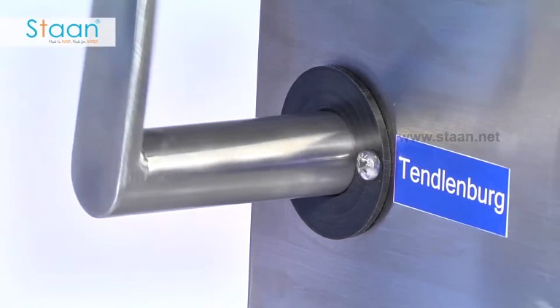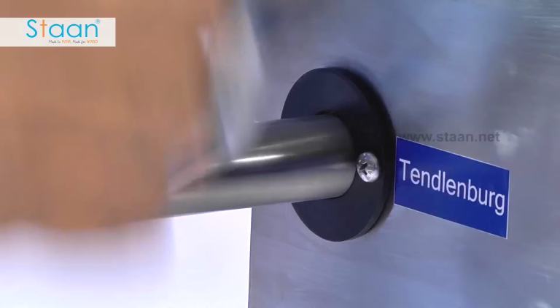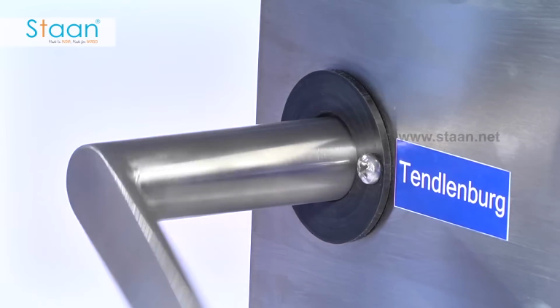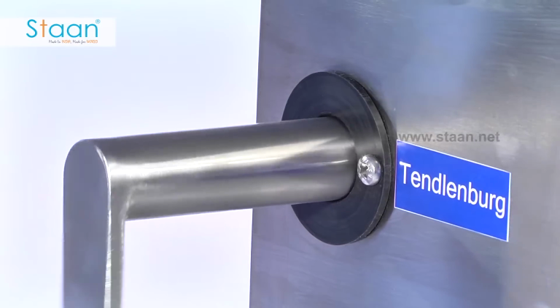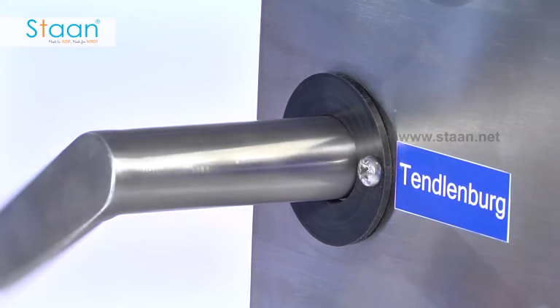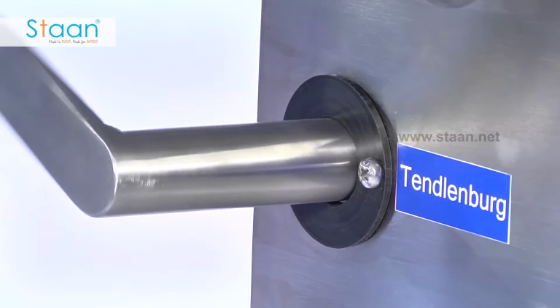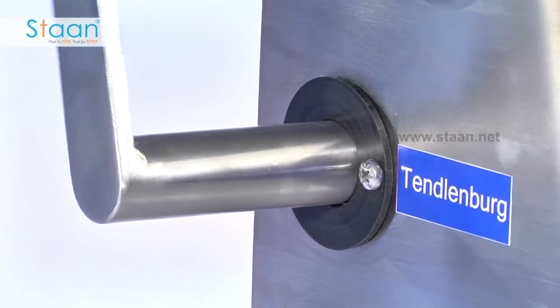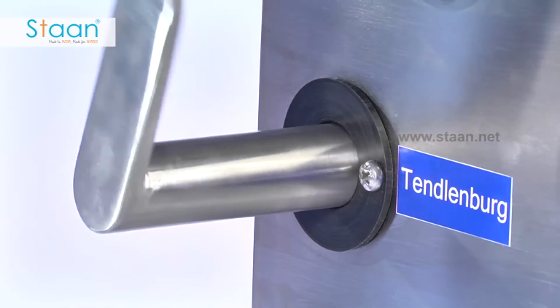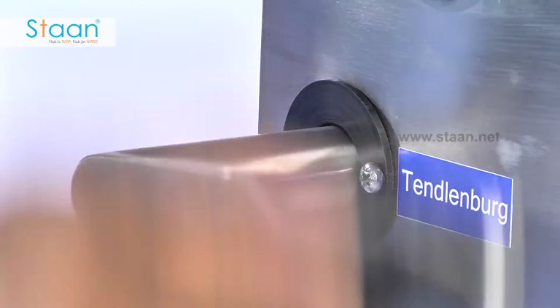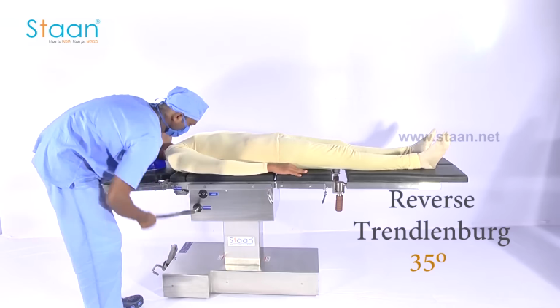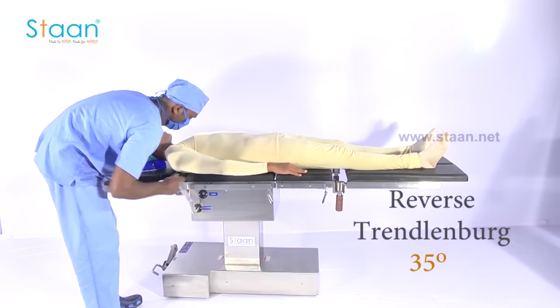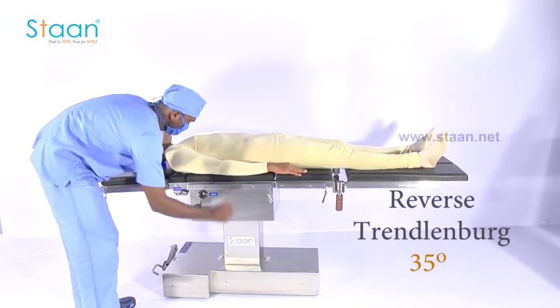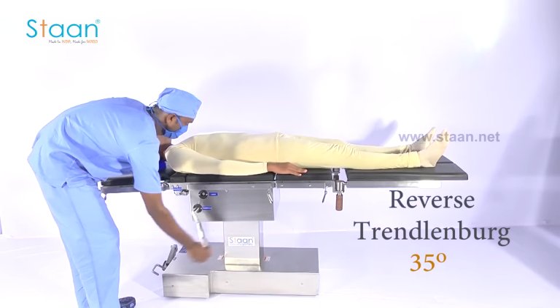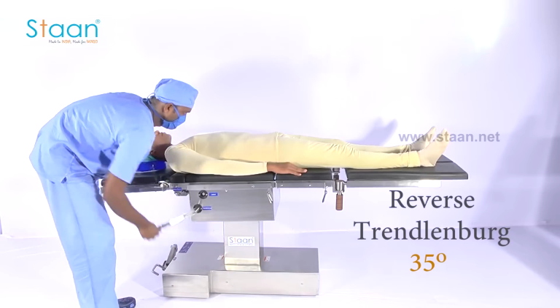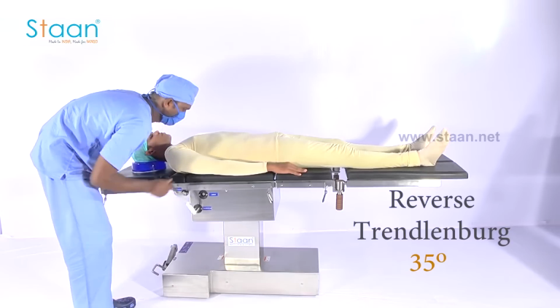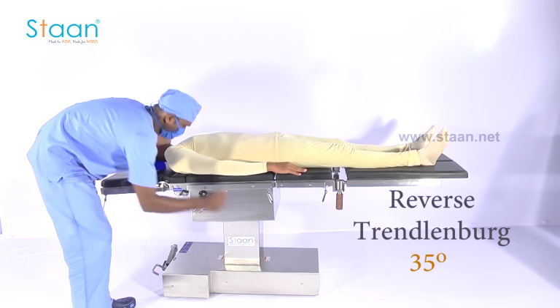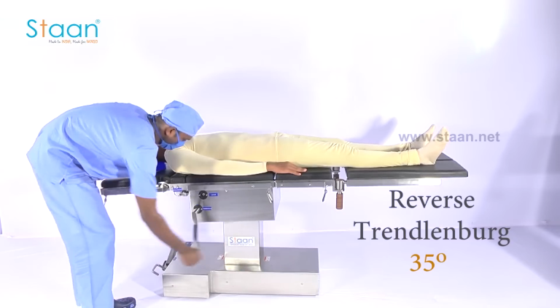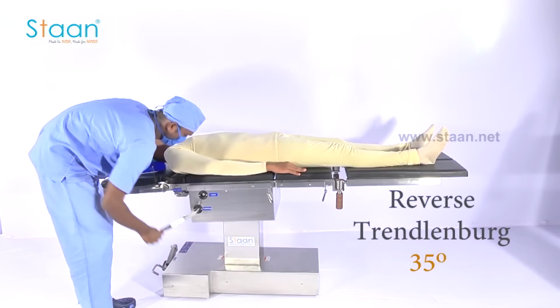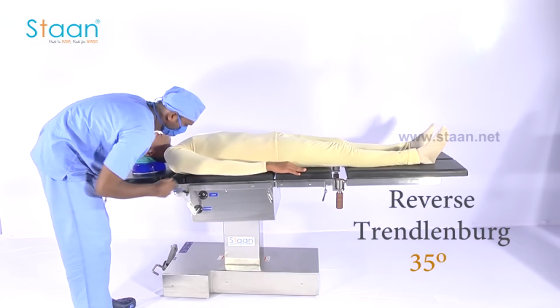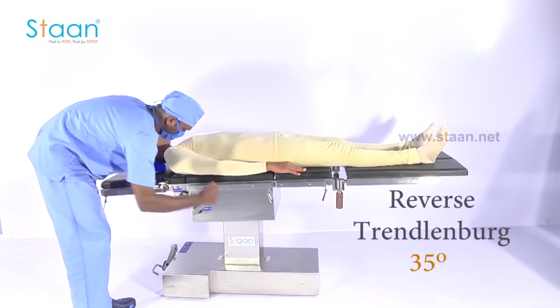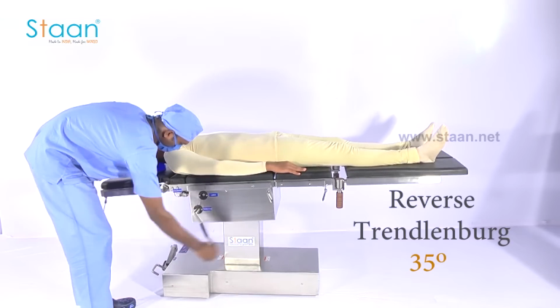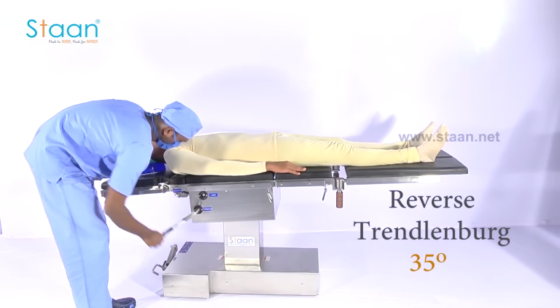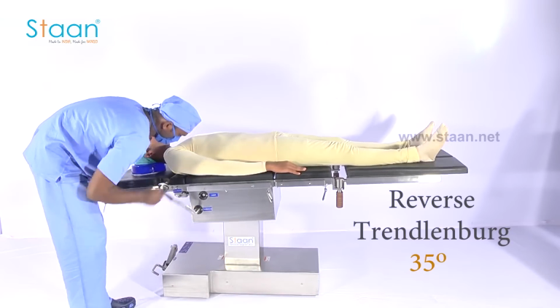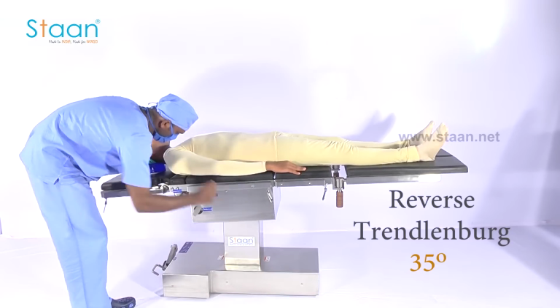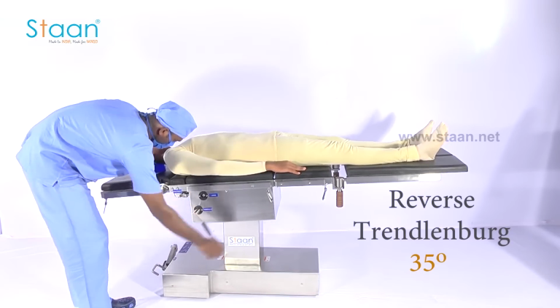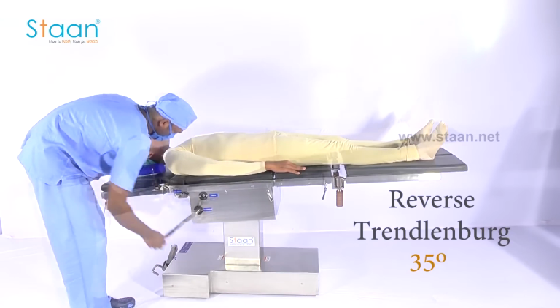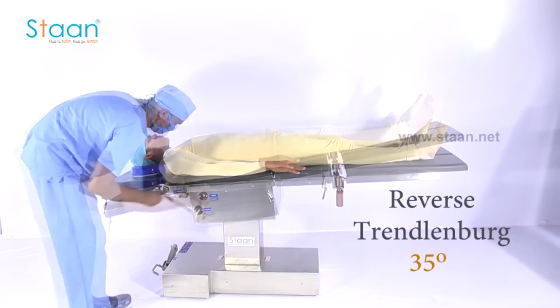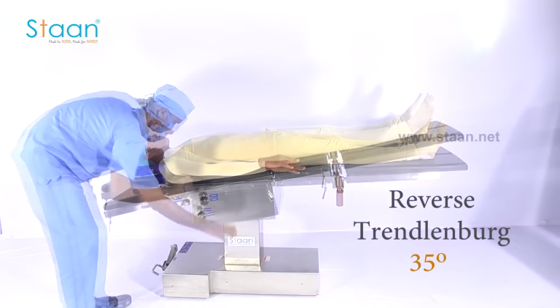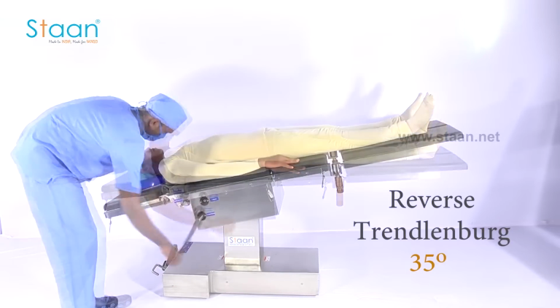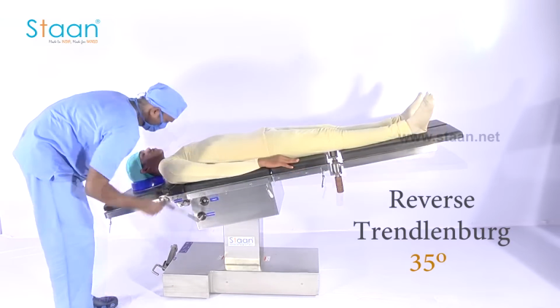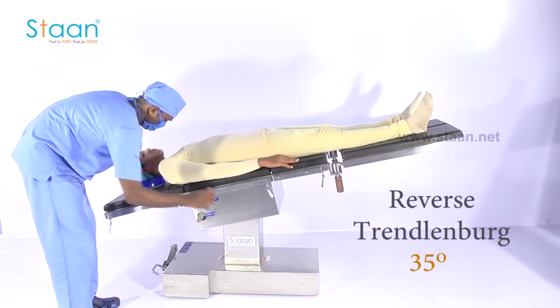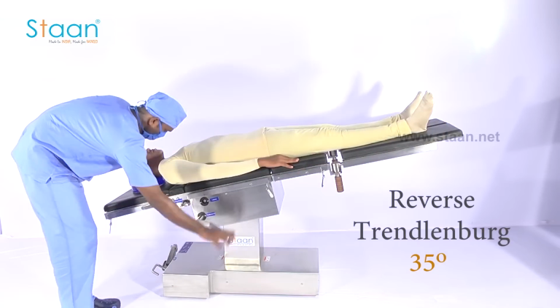Again, using the lever, Trendelenburg and reverse Trendelenburg can be achieved at 35 degrees.